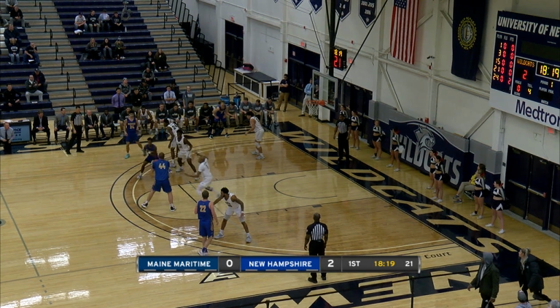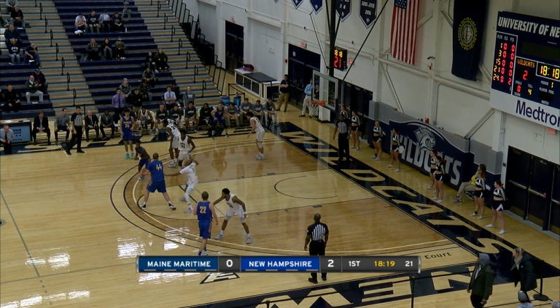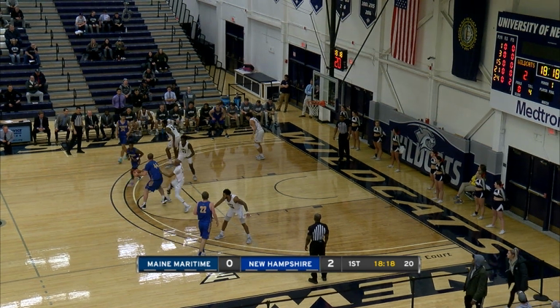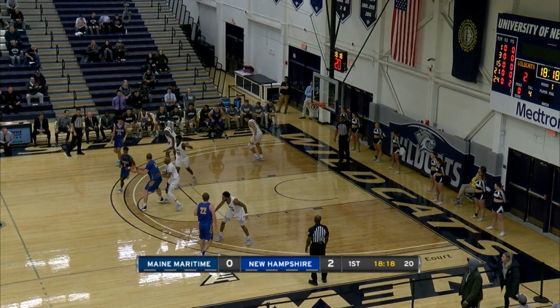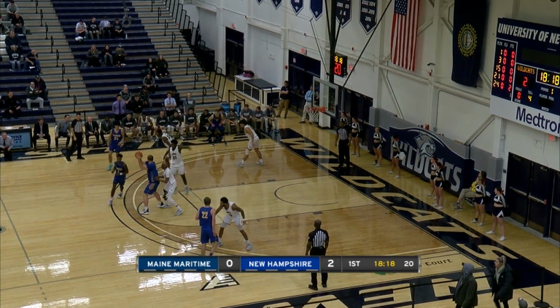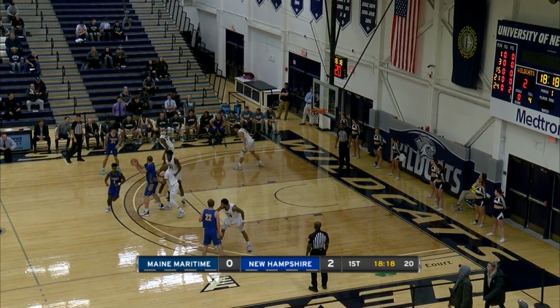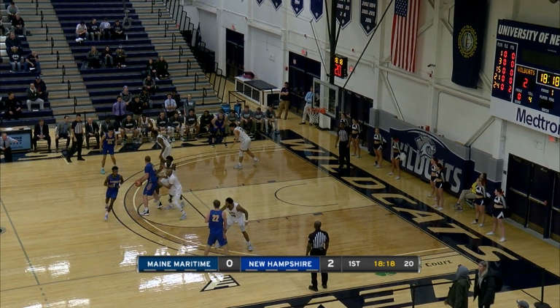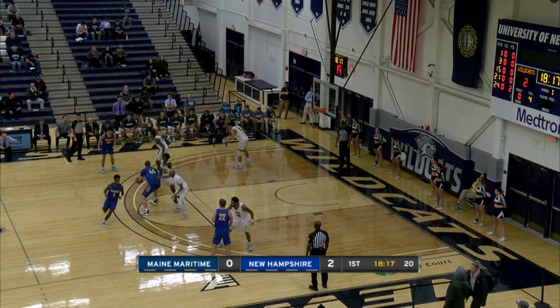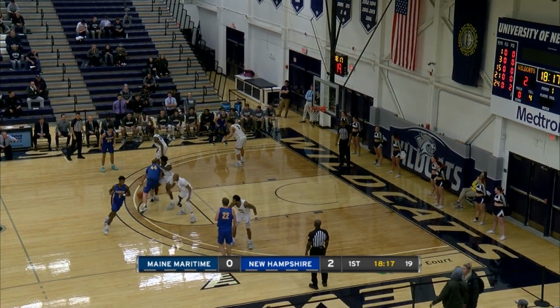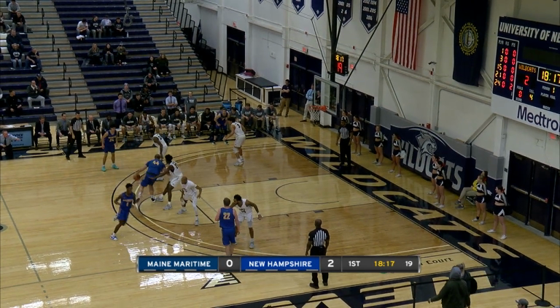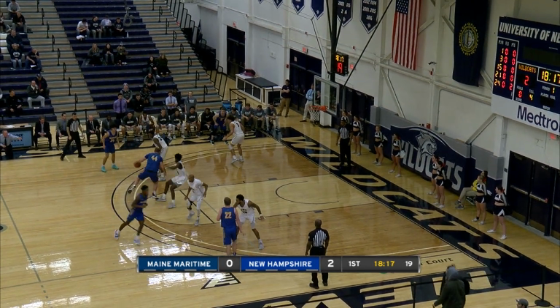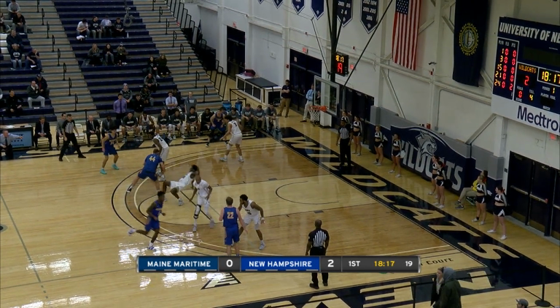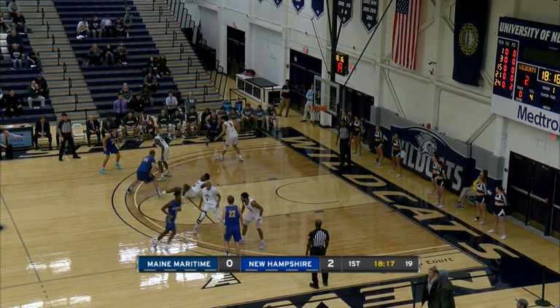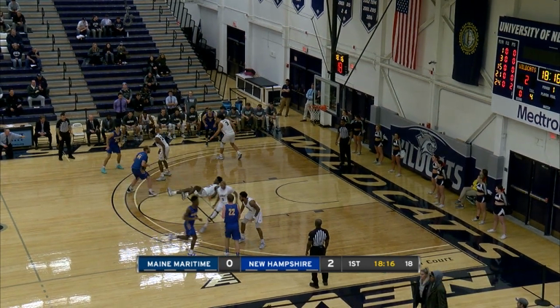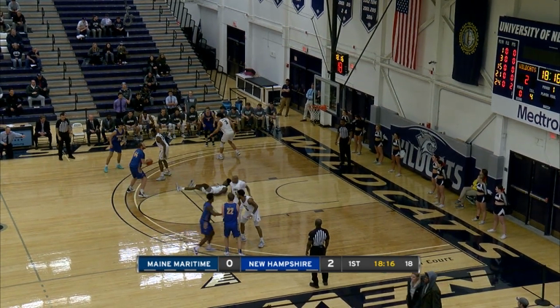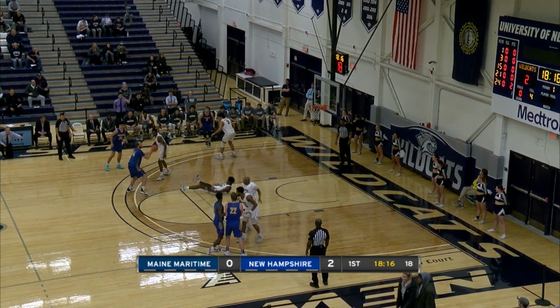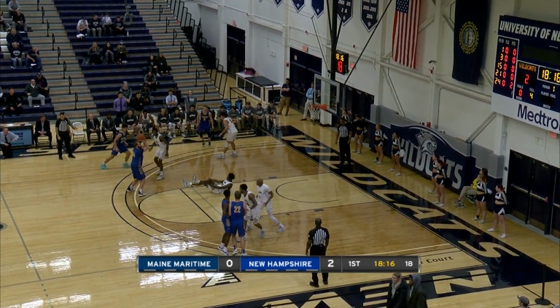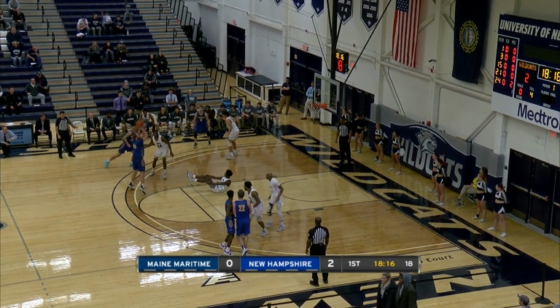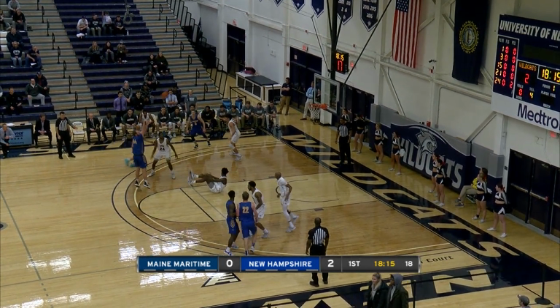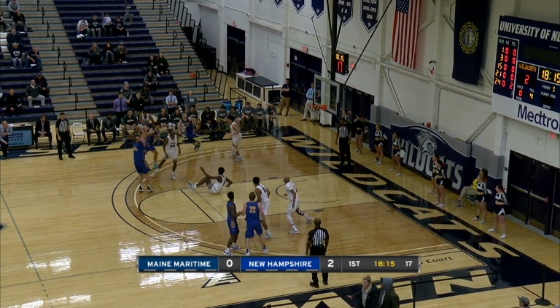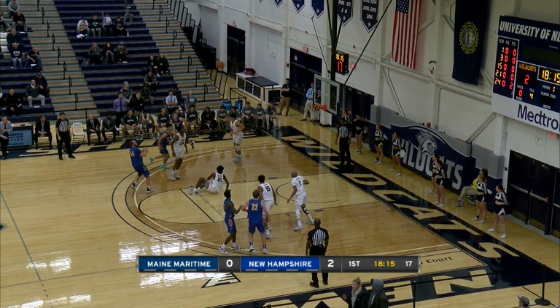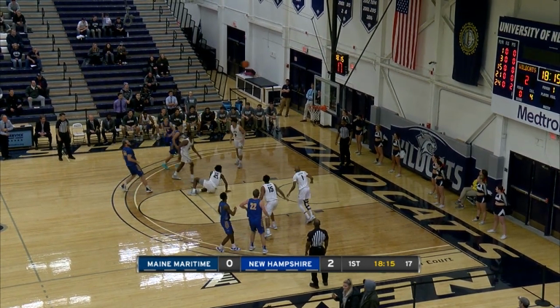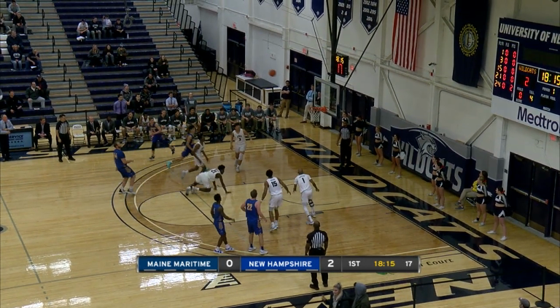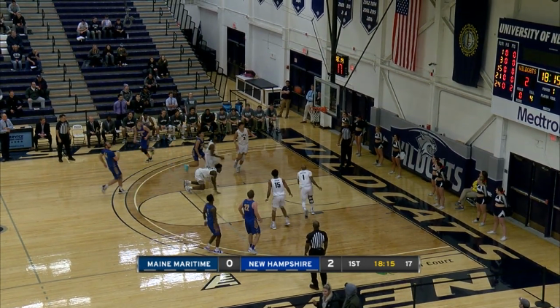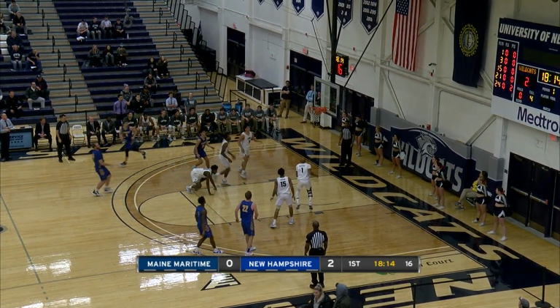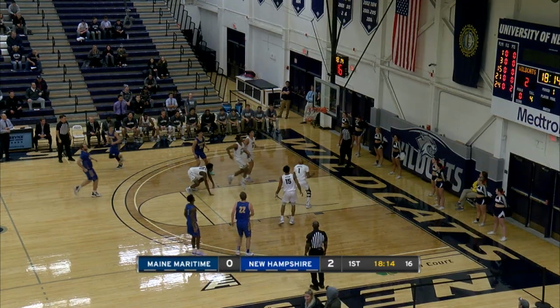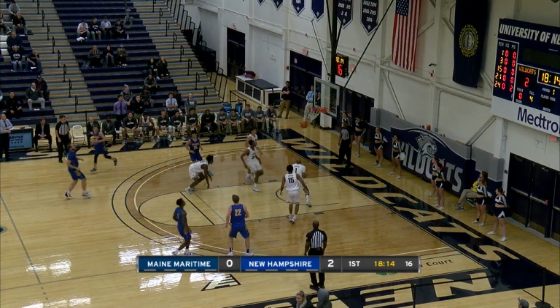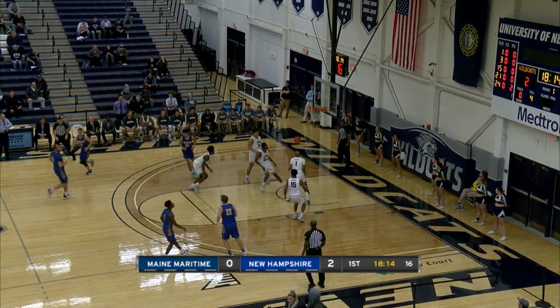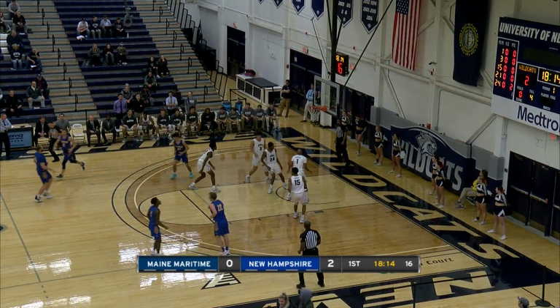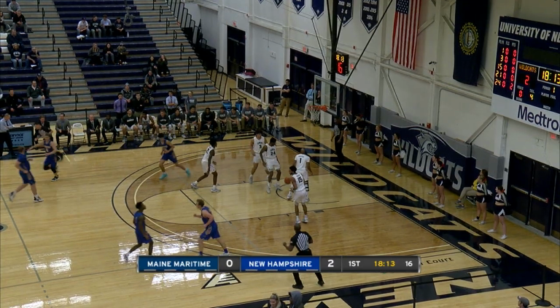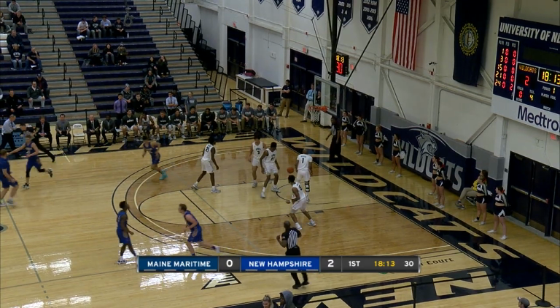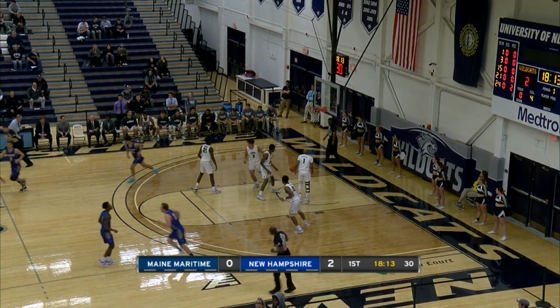Looking to make a move on Payne, dishes to McLeod. McLeod, 20-footer is good.